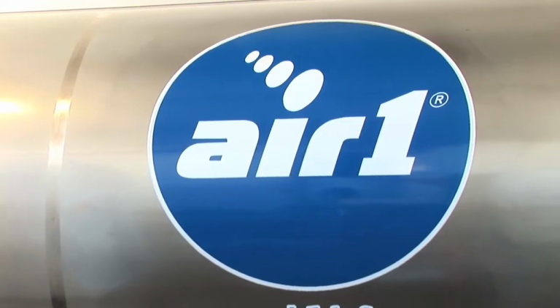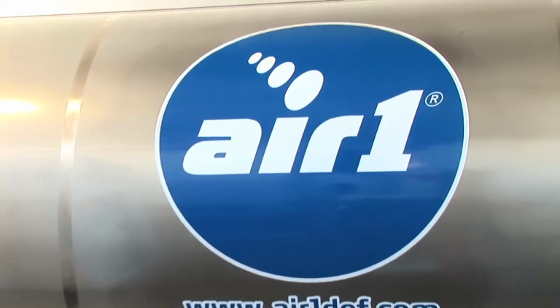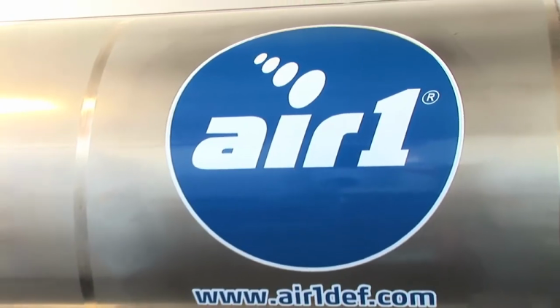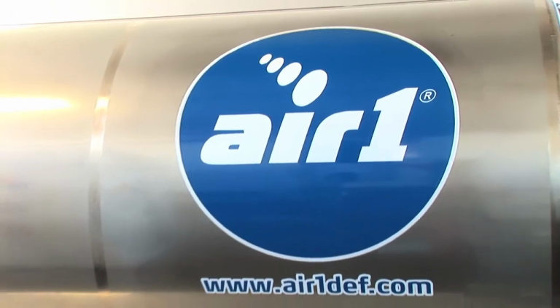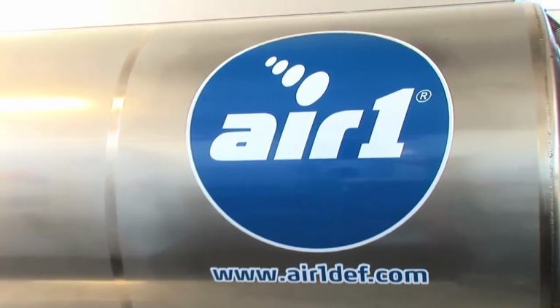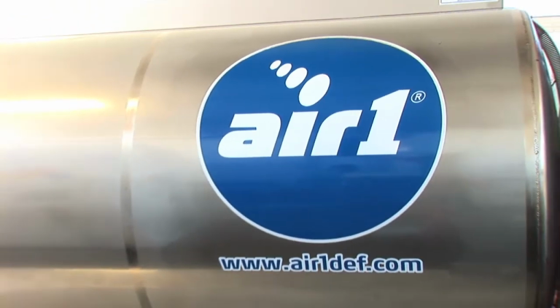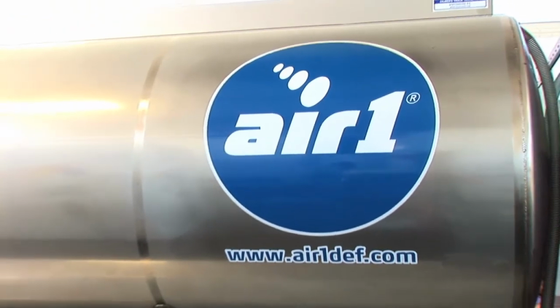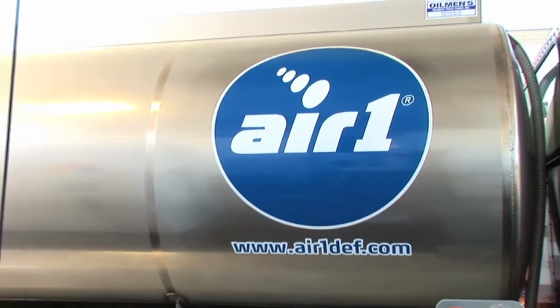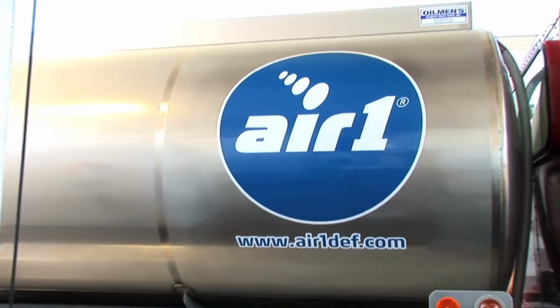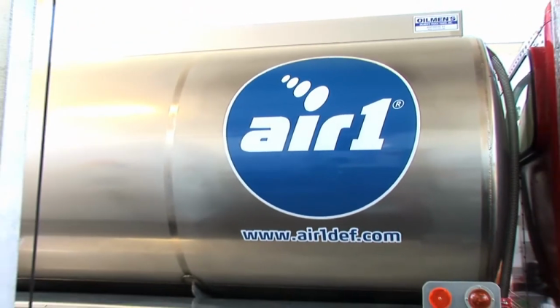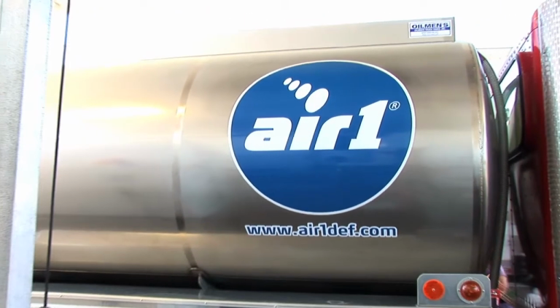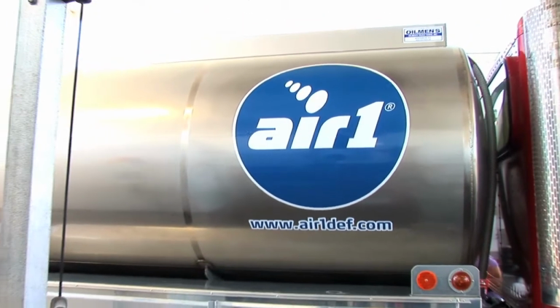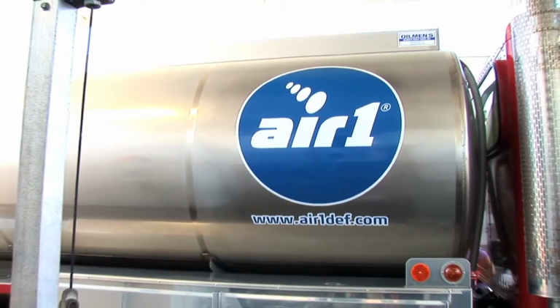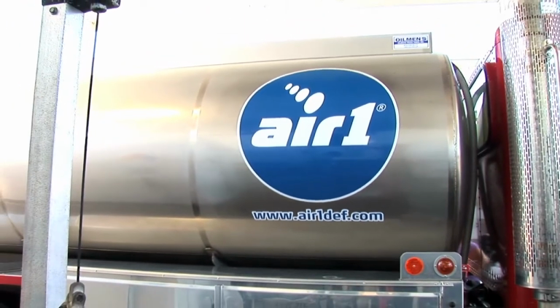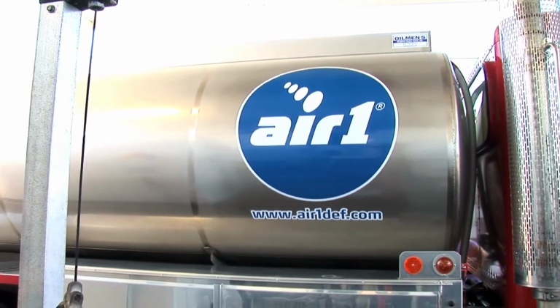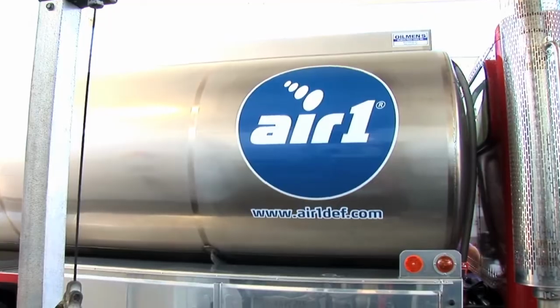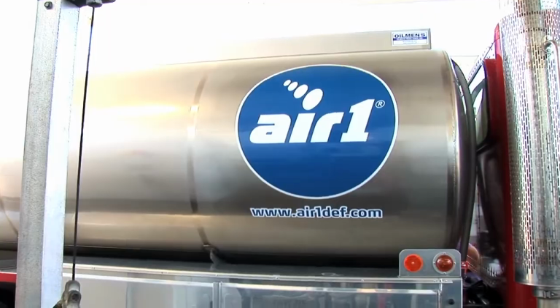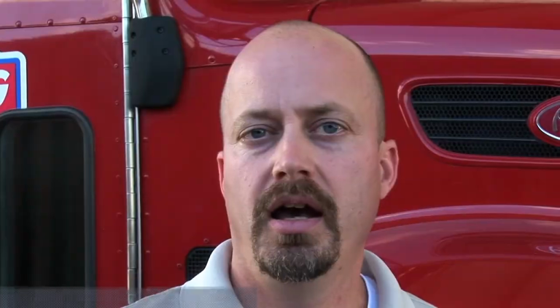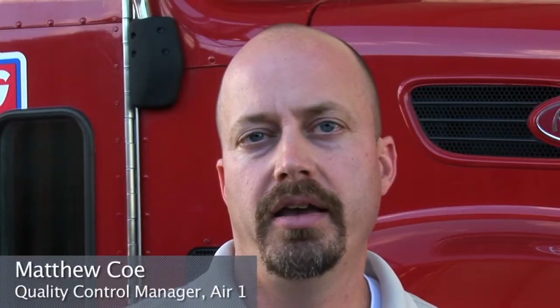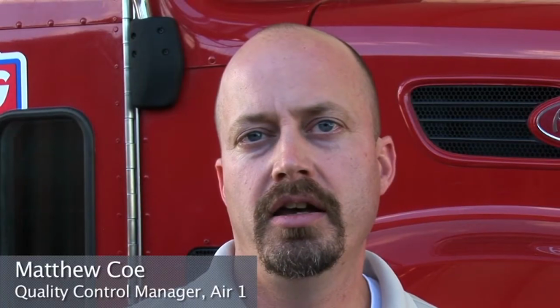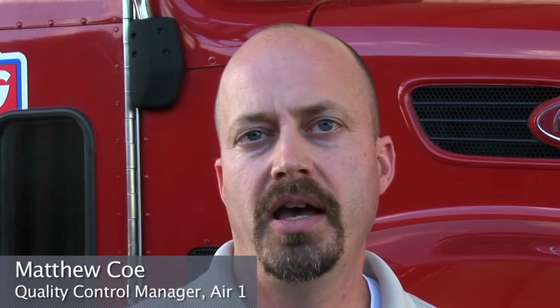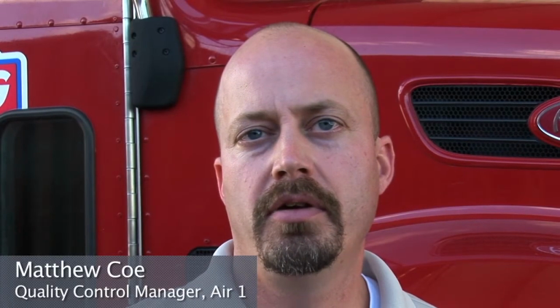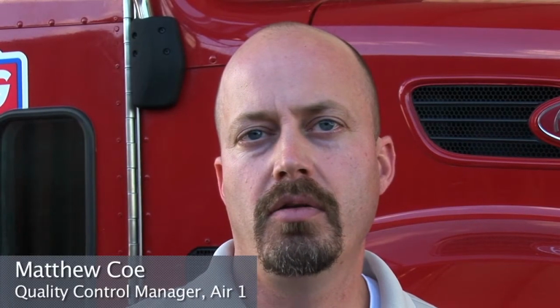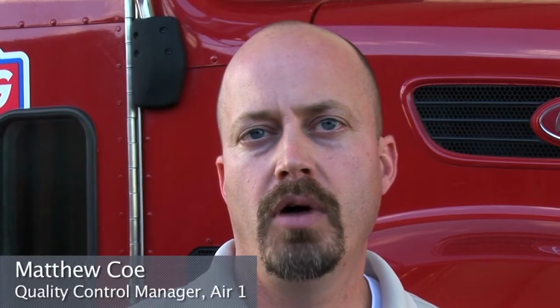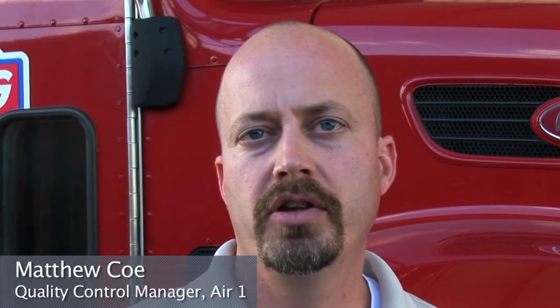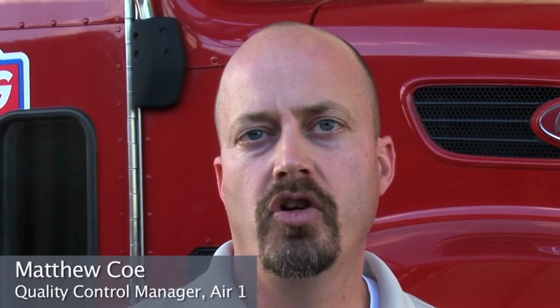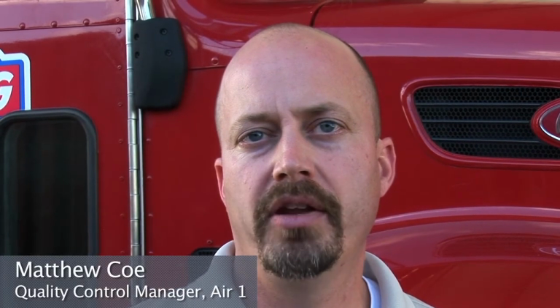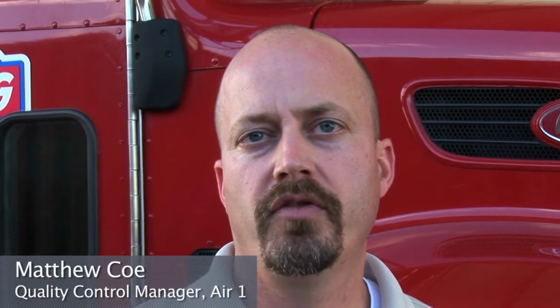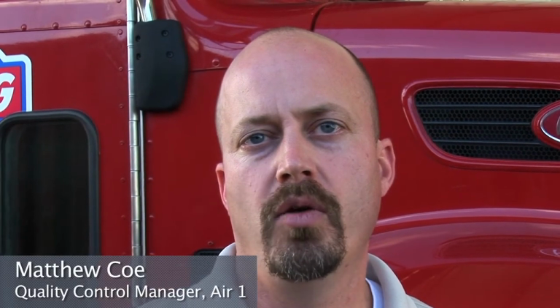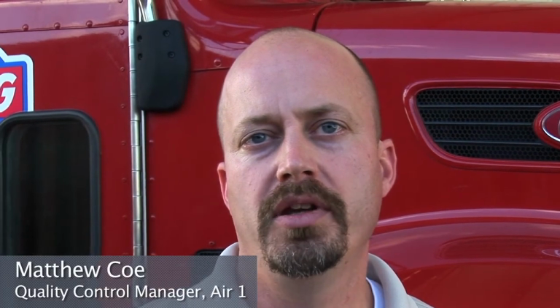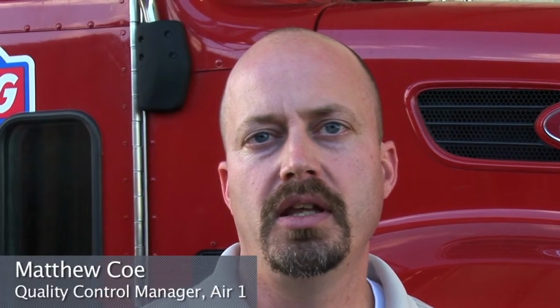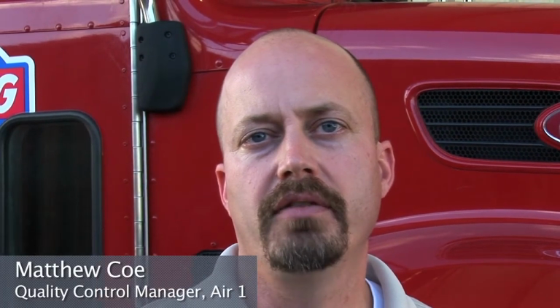How is DEF delivered to my tank? And do the connections matter? Hi, I am Matthew Ko, quality control manager for Air One DEF.